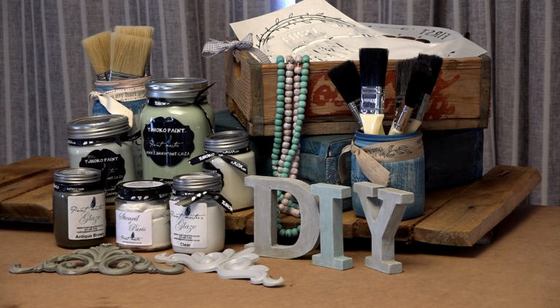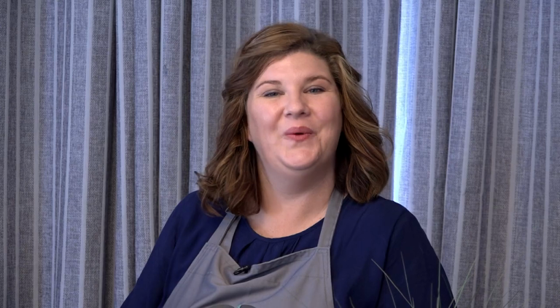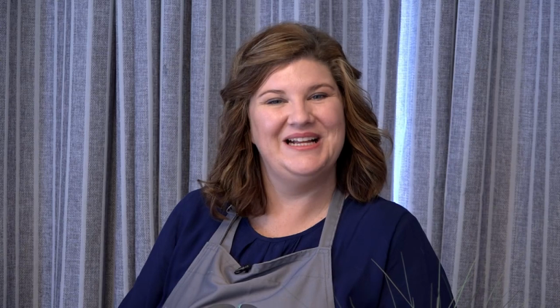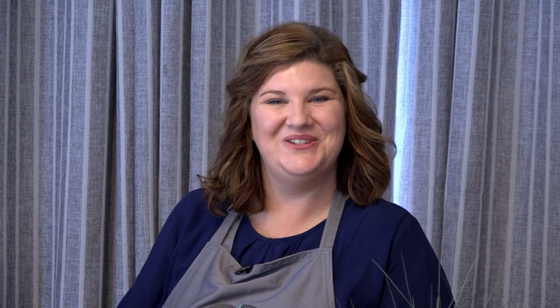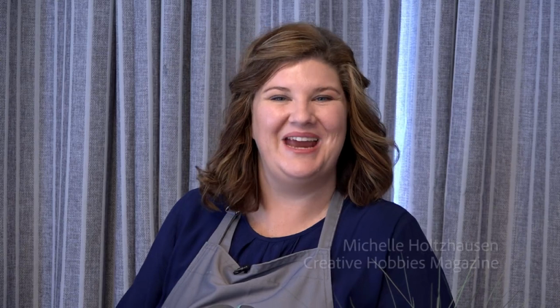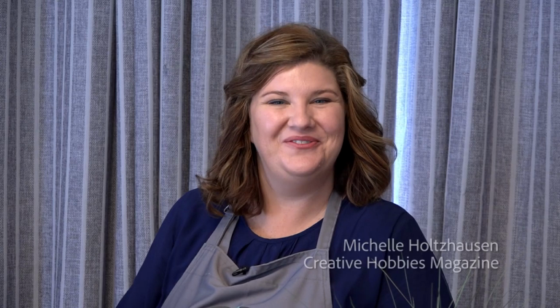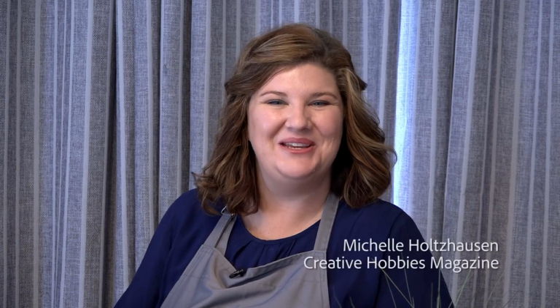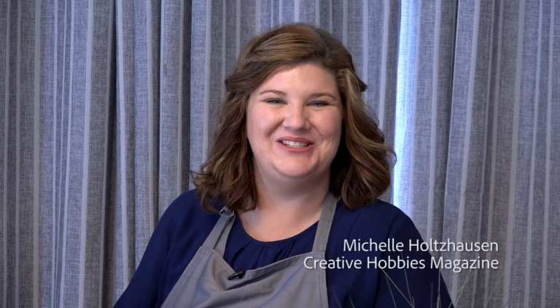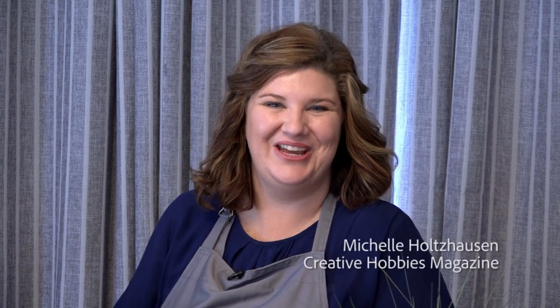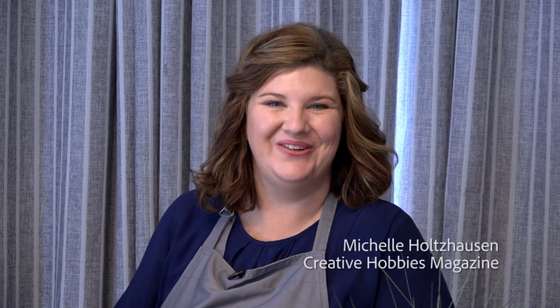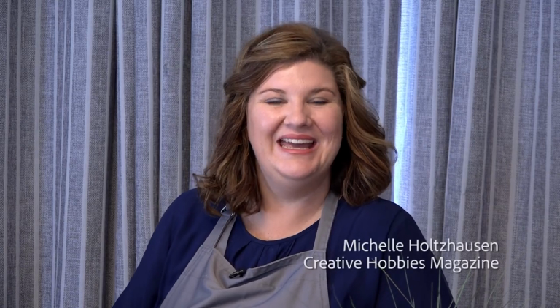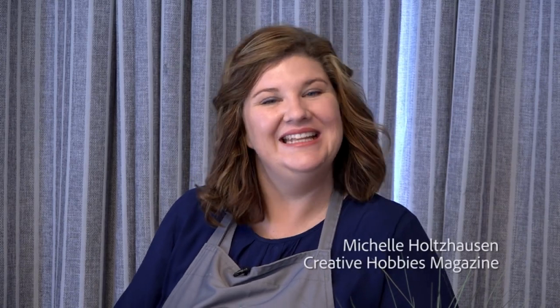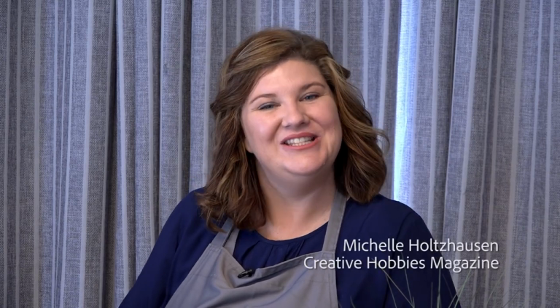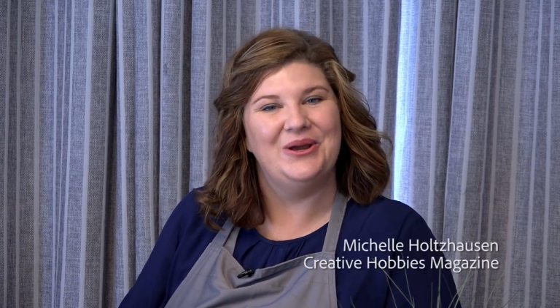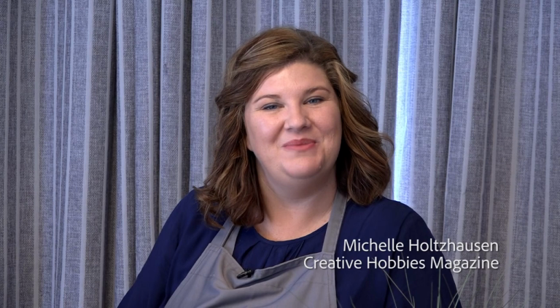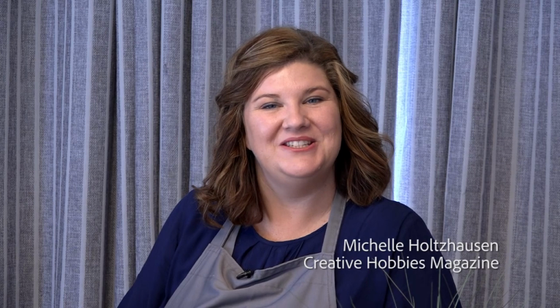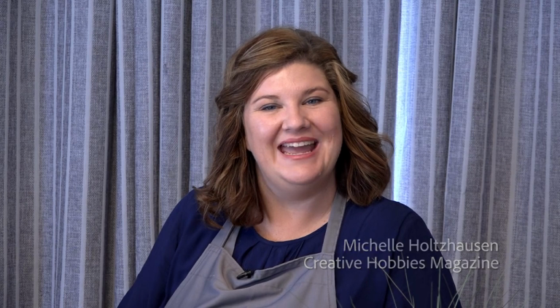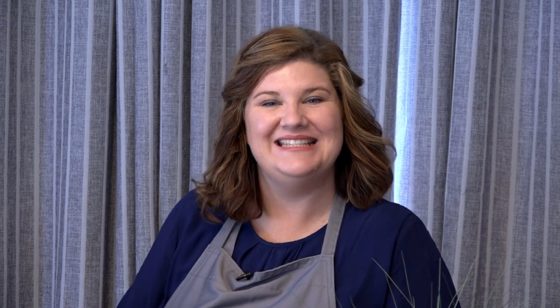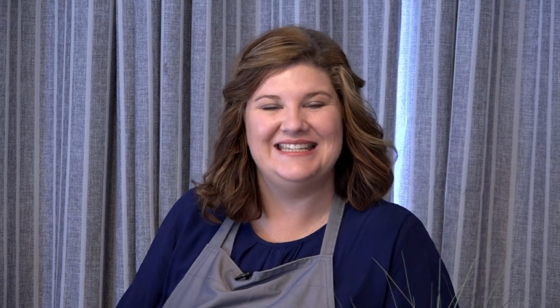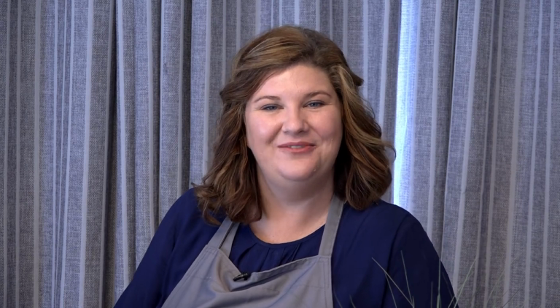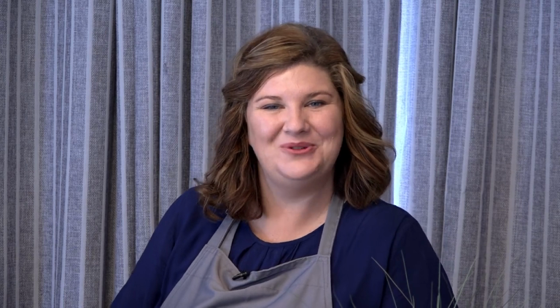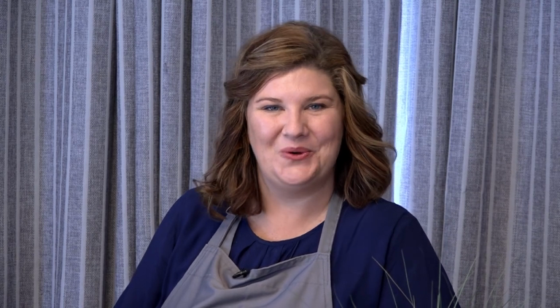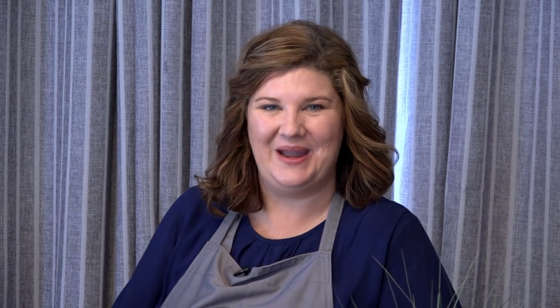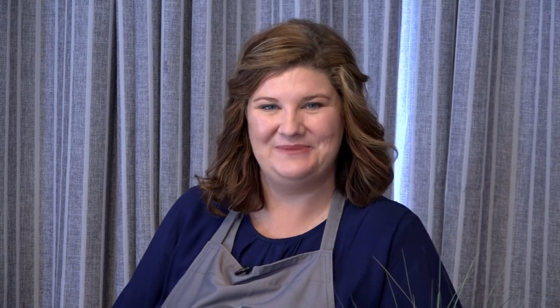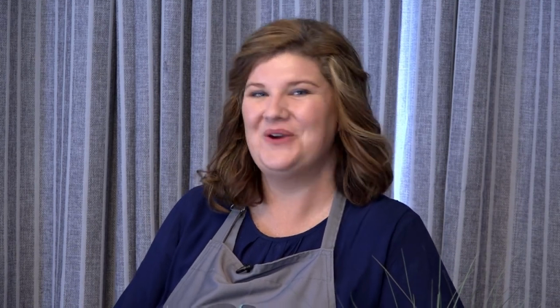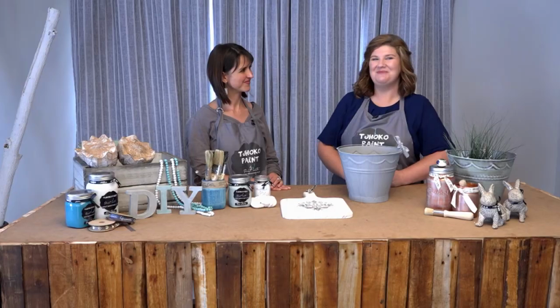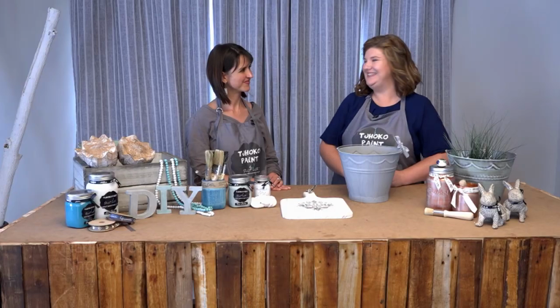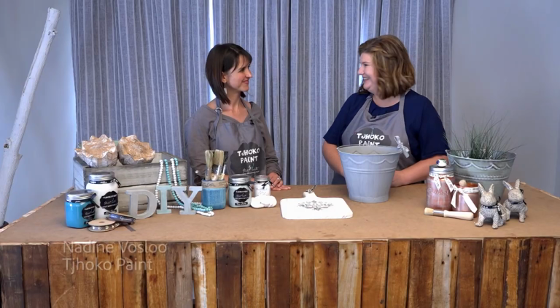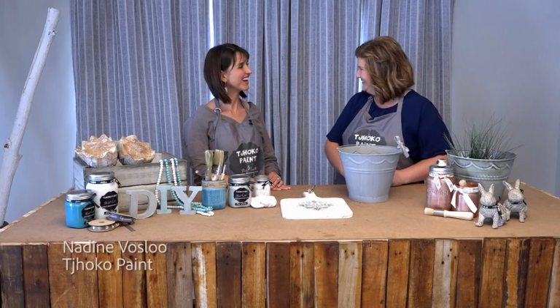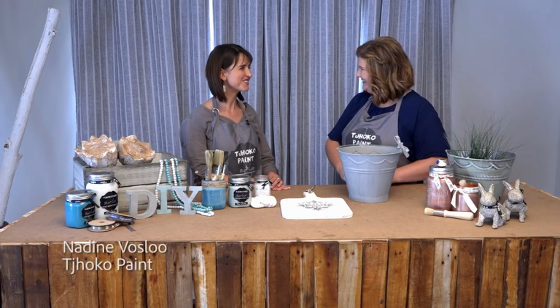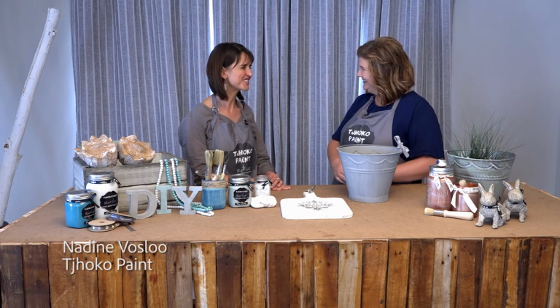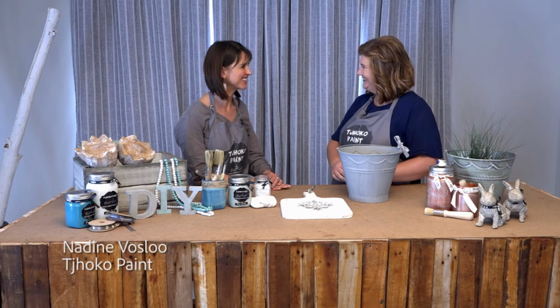Welcome to Creative Hobby Studio. In studio with me today is Nadine from Choco Paint. Welcome Nadine. Hello Michelle.